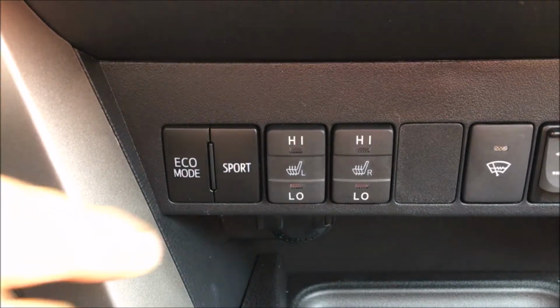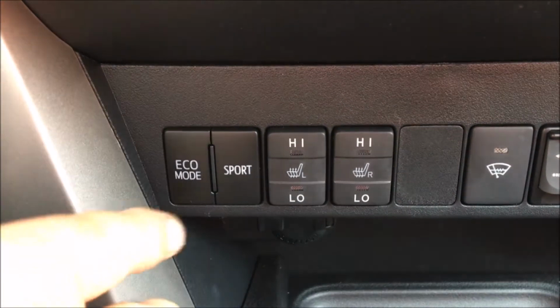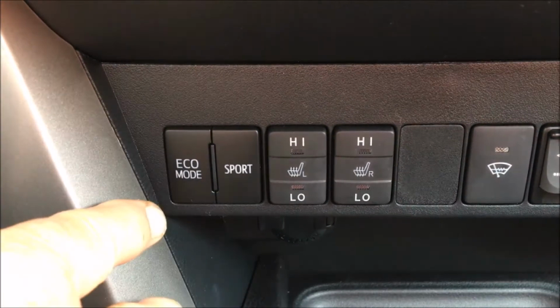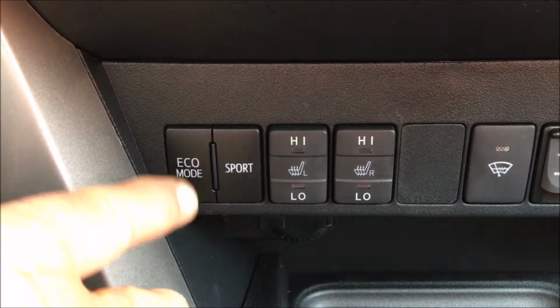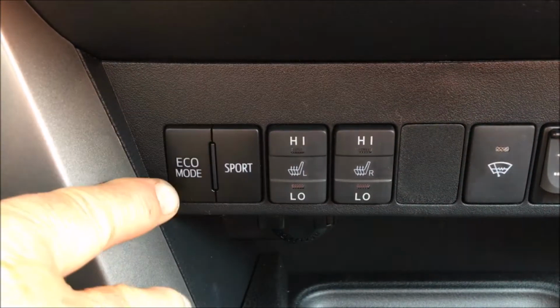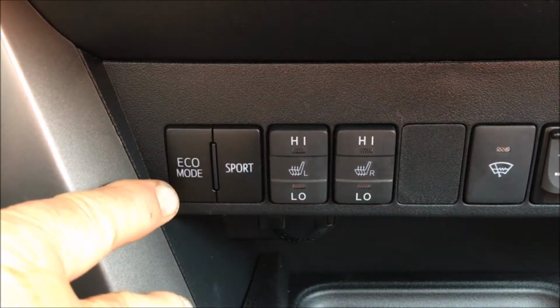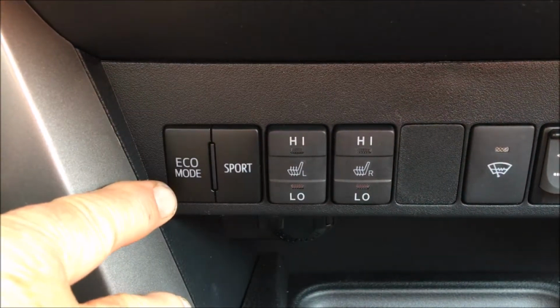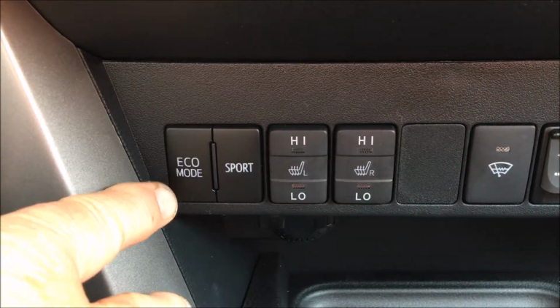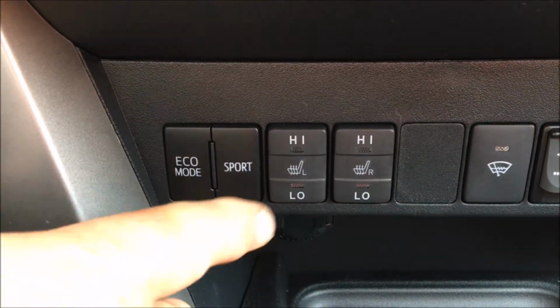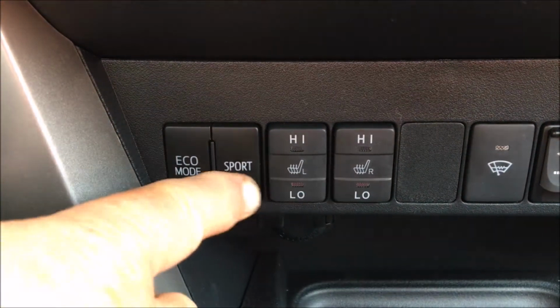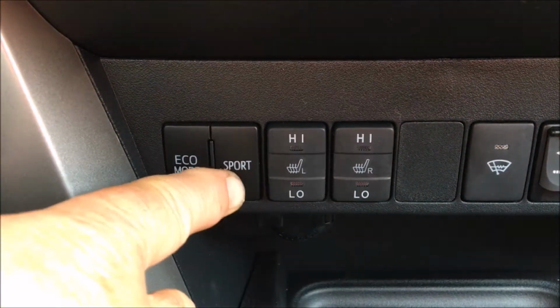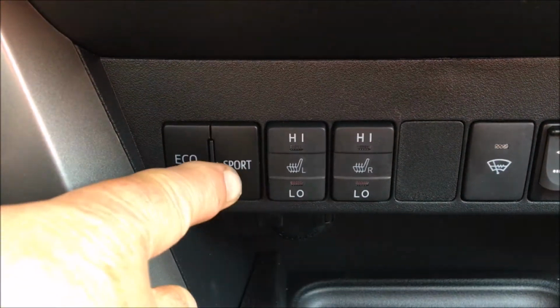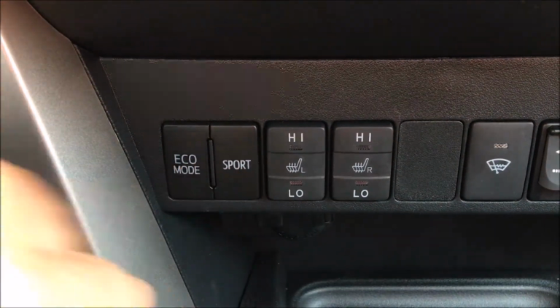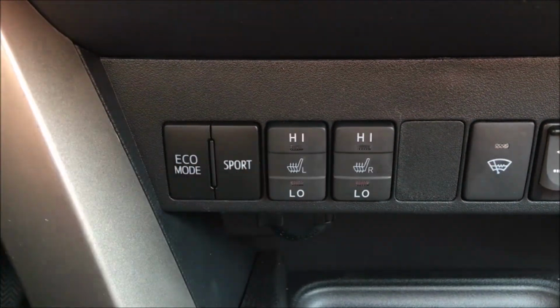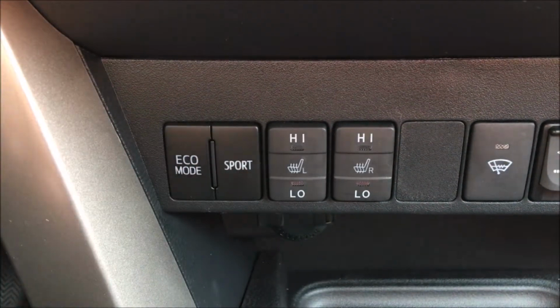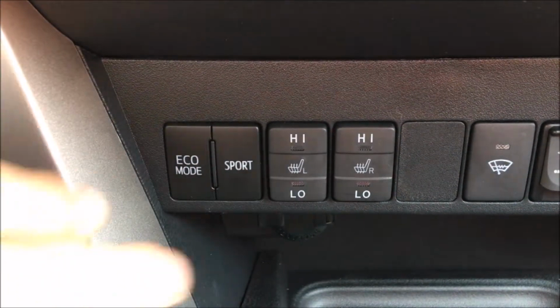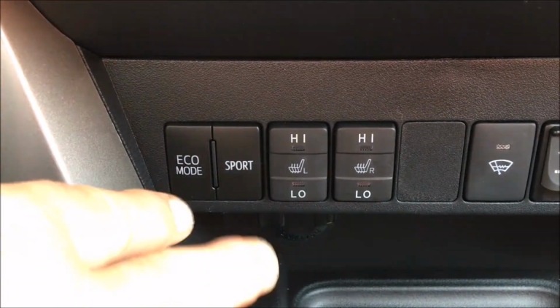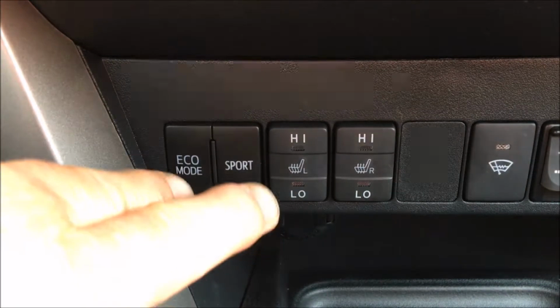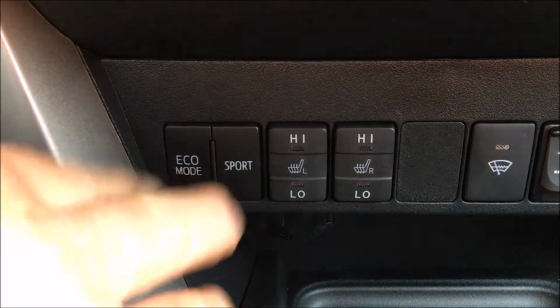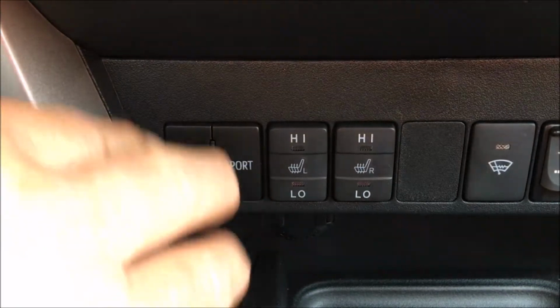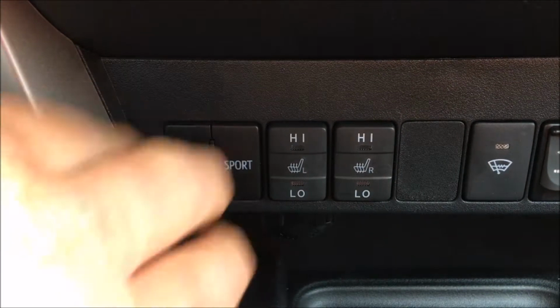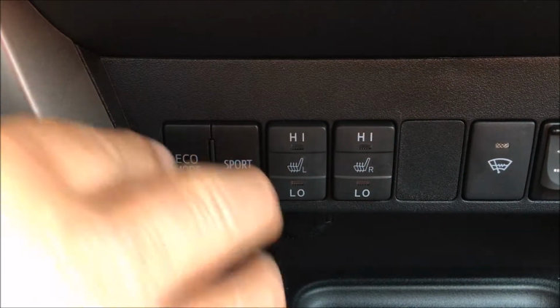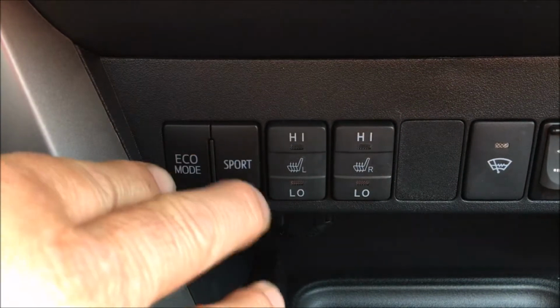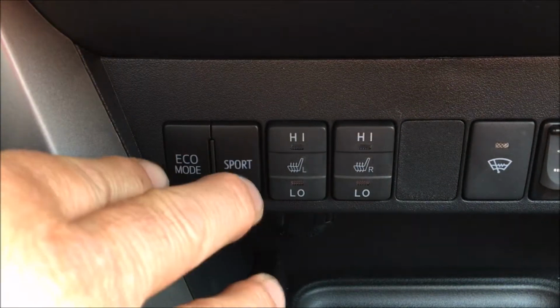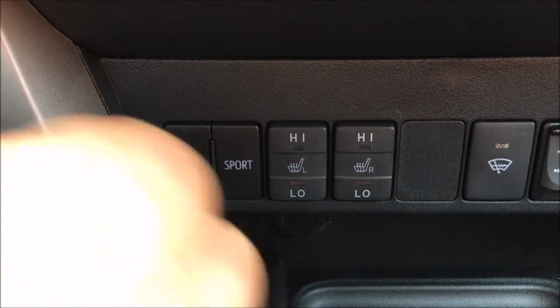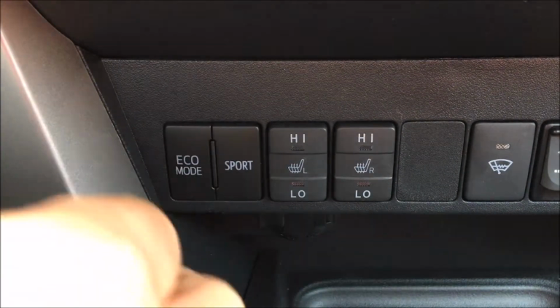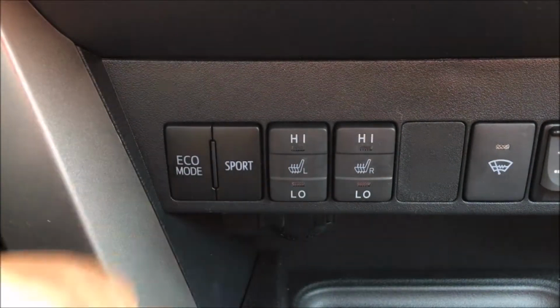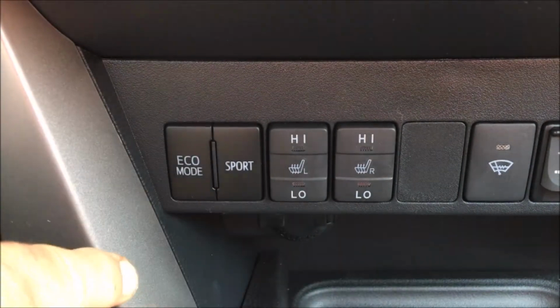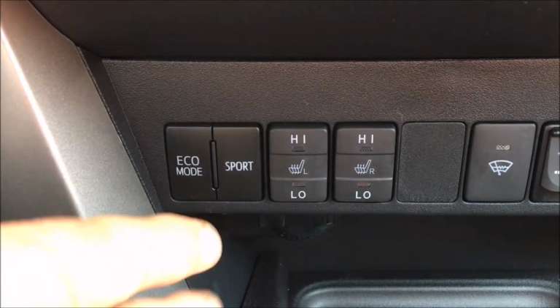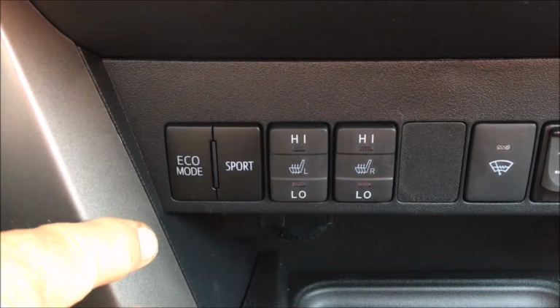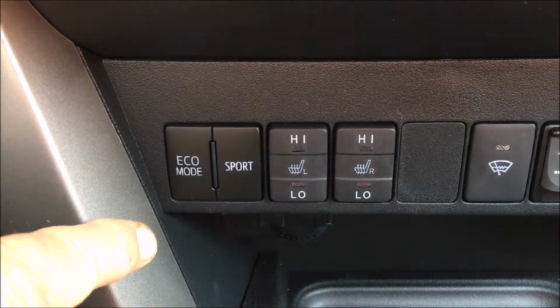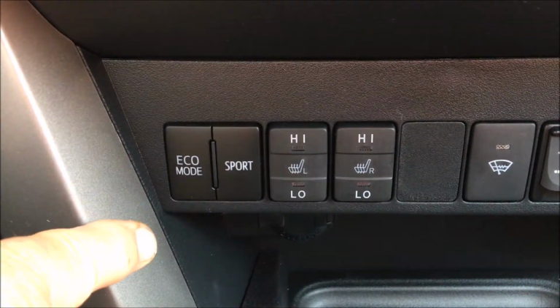We have an Eco mode, a Sport mode, and when it's not in either of those it's in just regular mode.